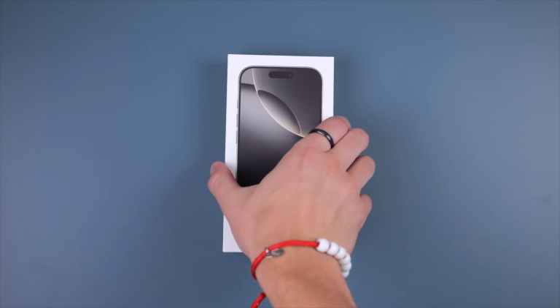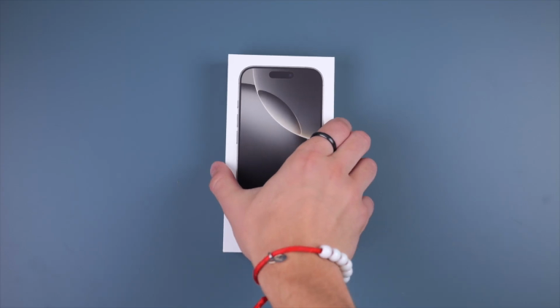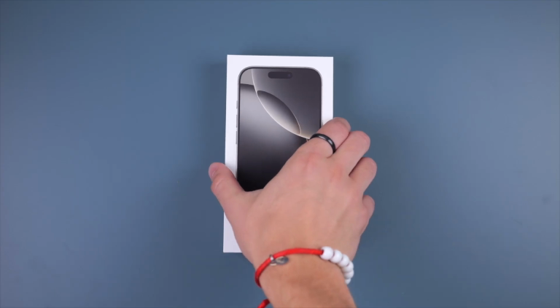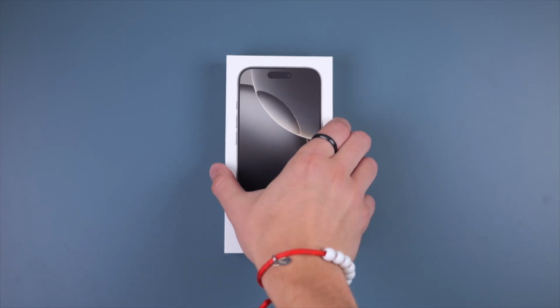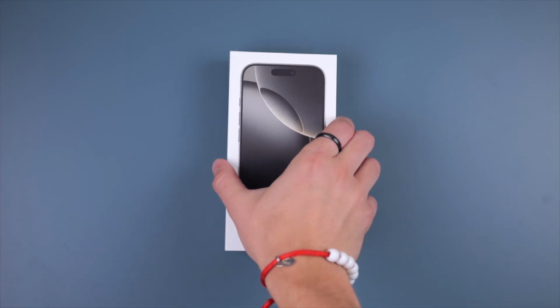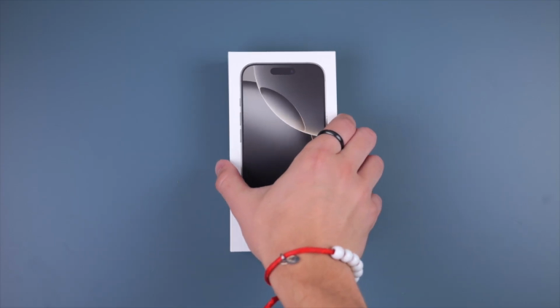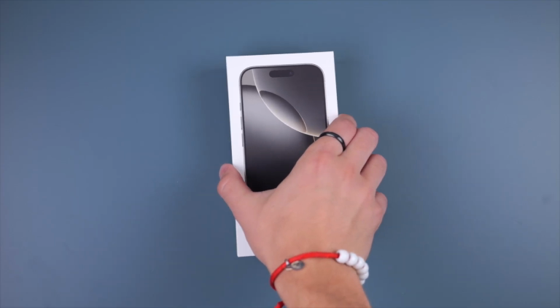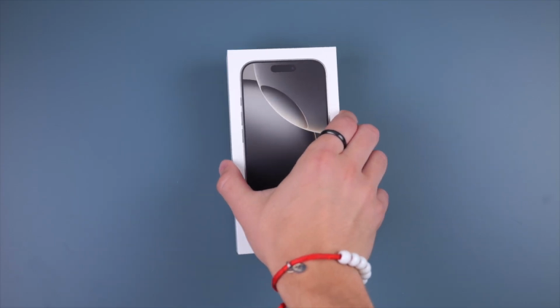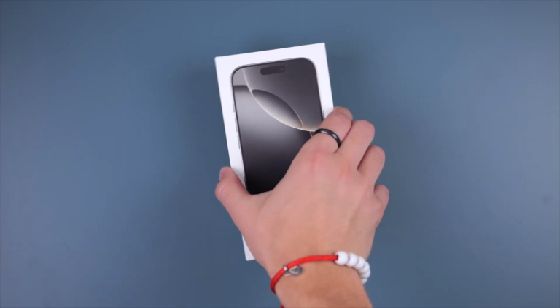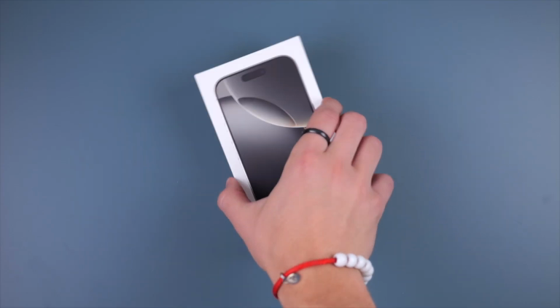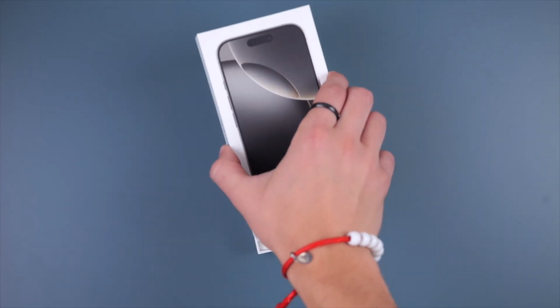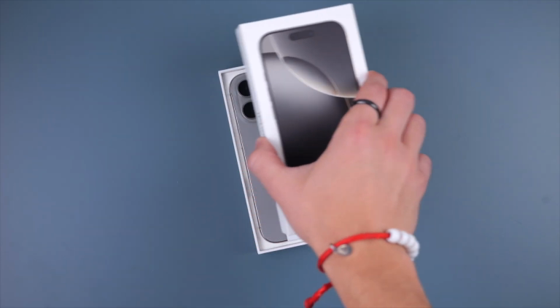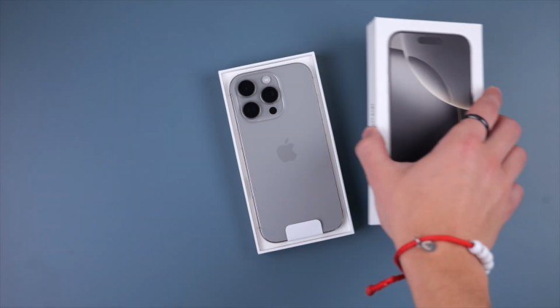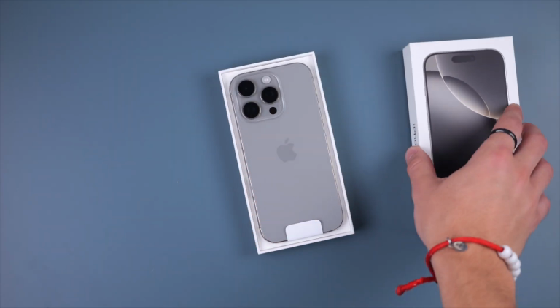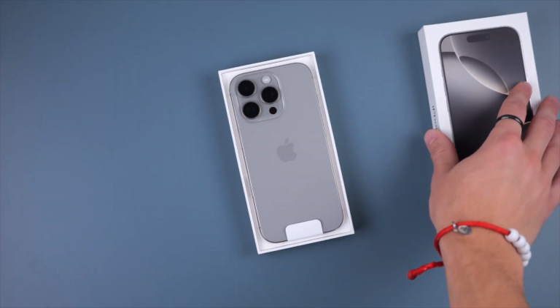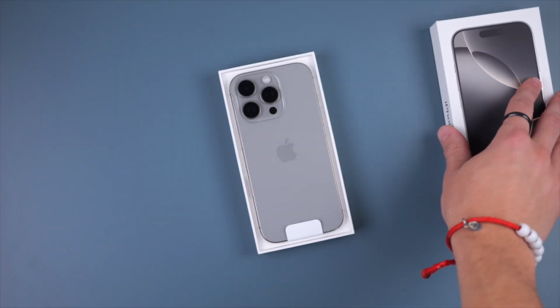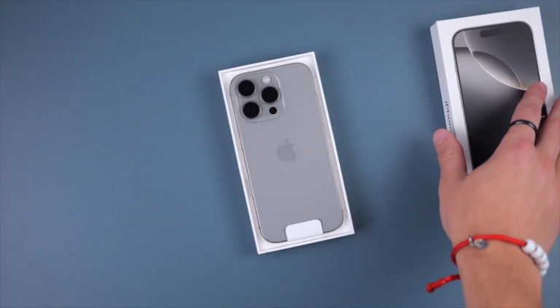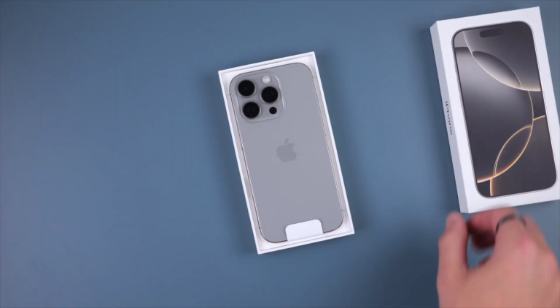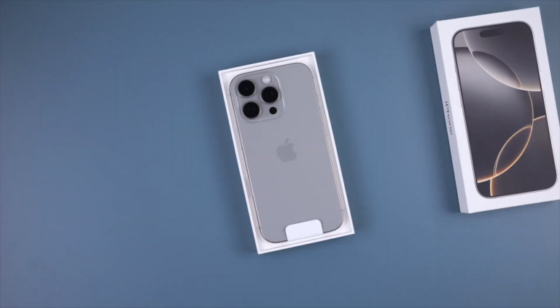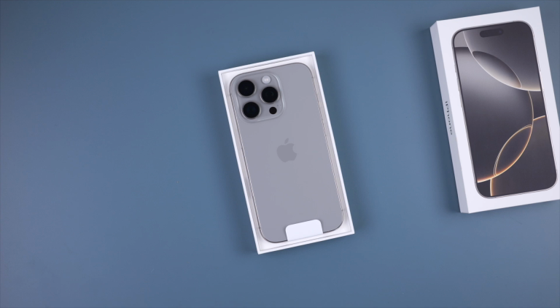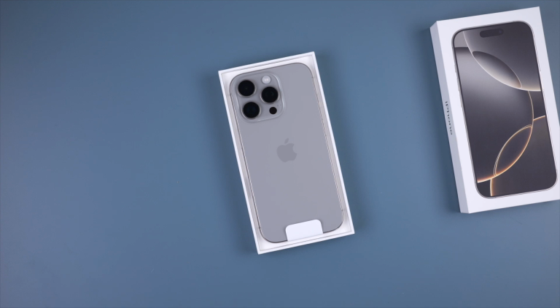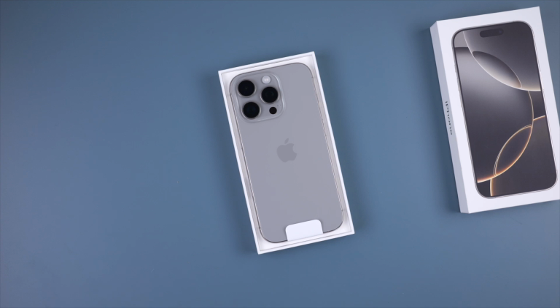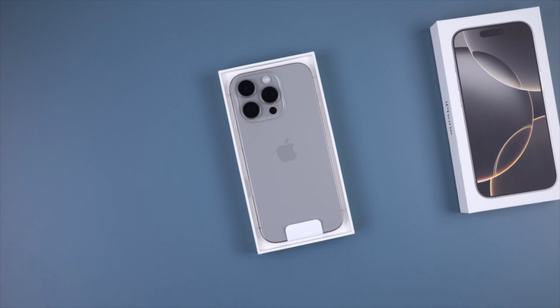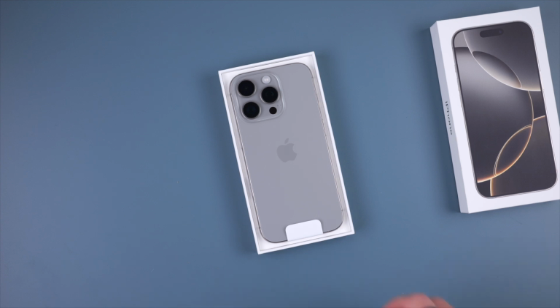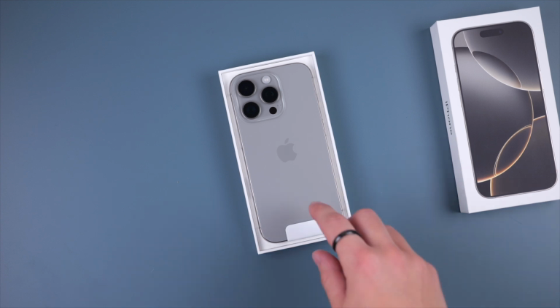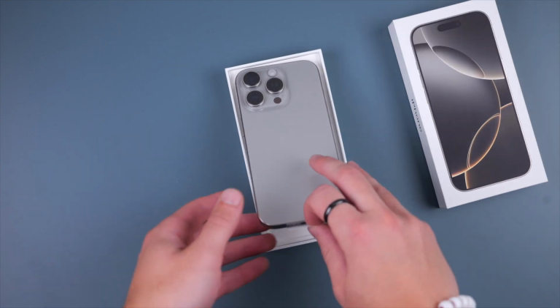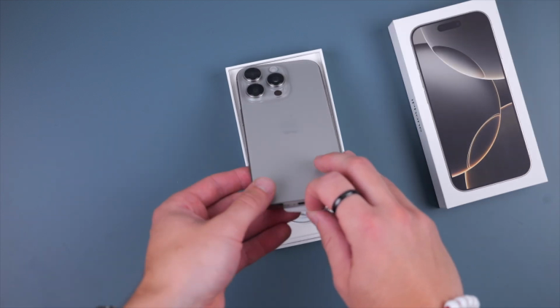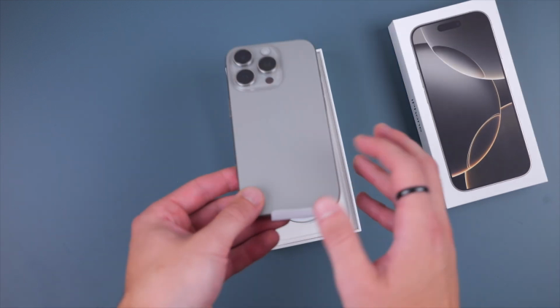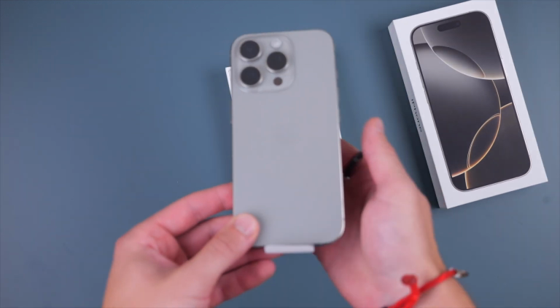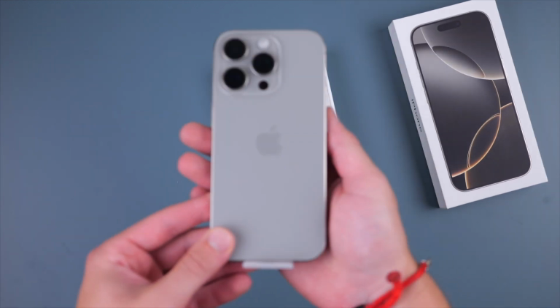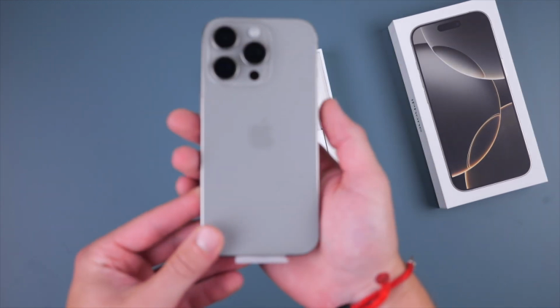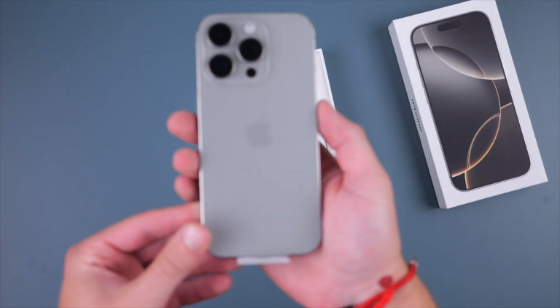We'll break up this video into hardware, software, and then tips and tricks and accessories. Starting out with the packaging,